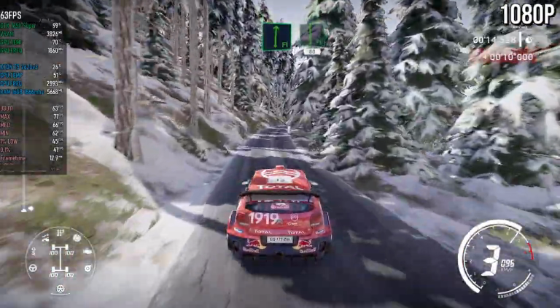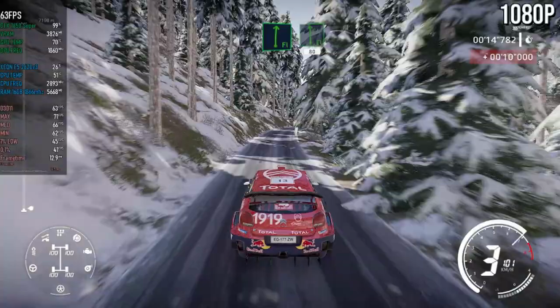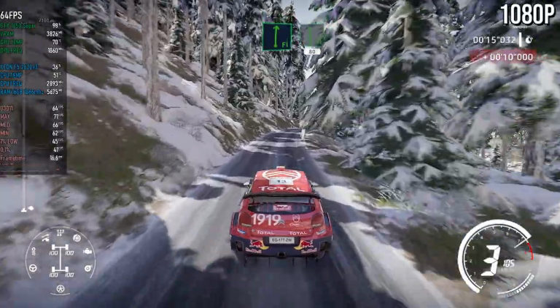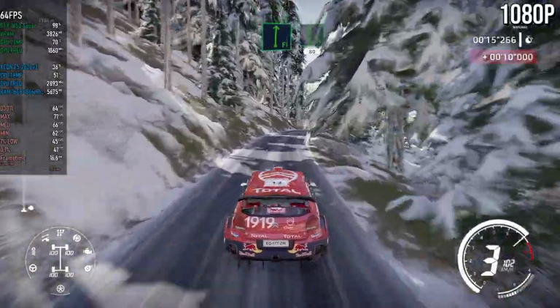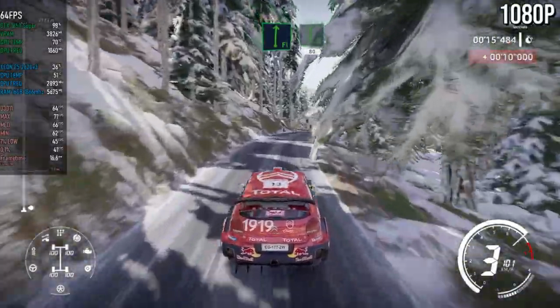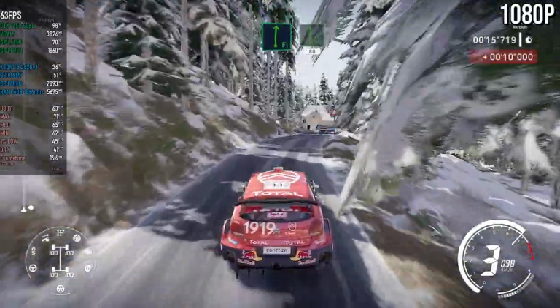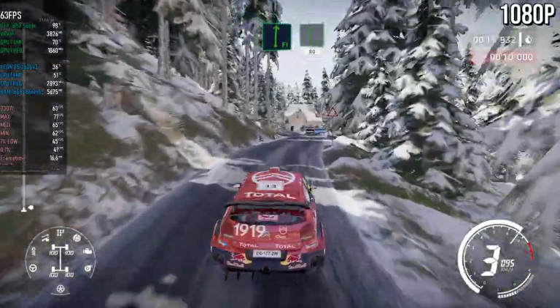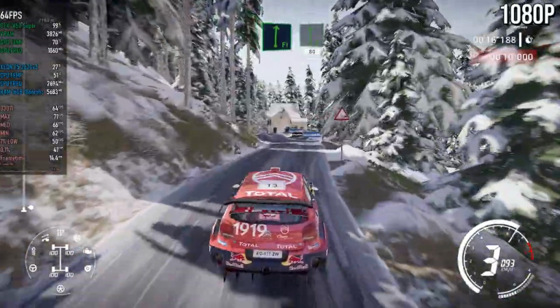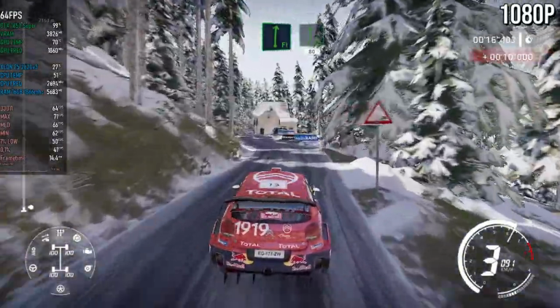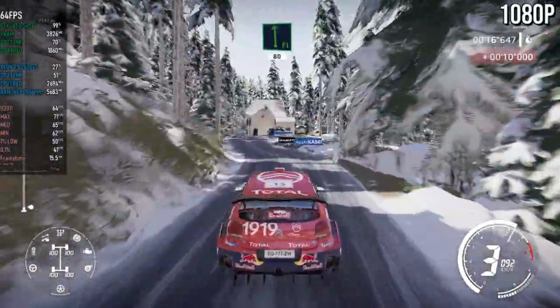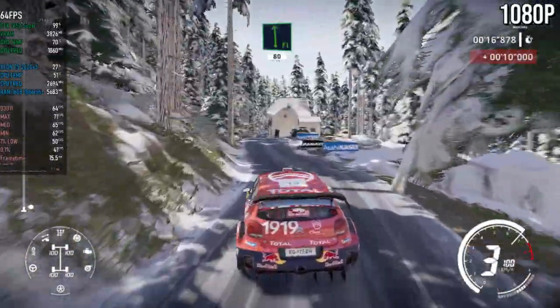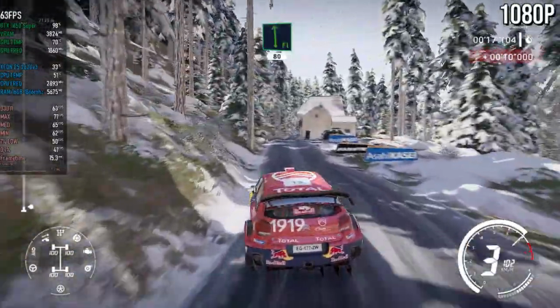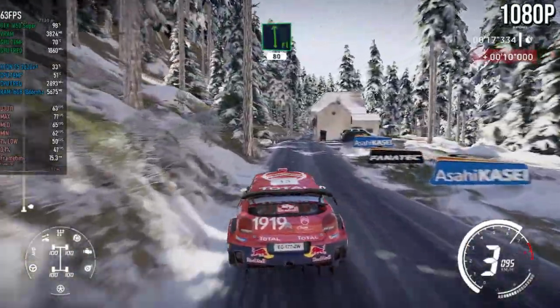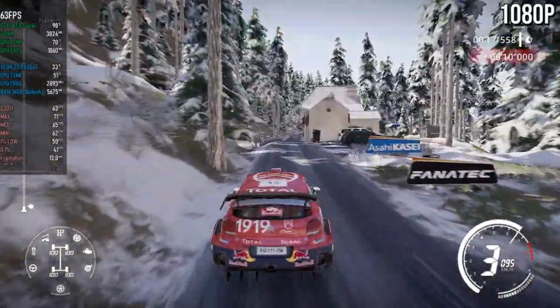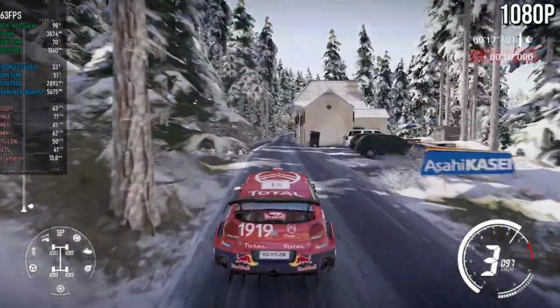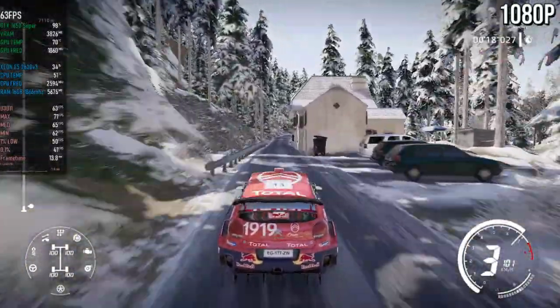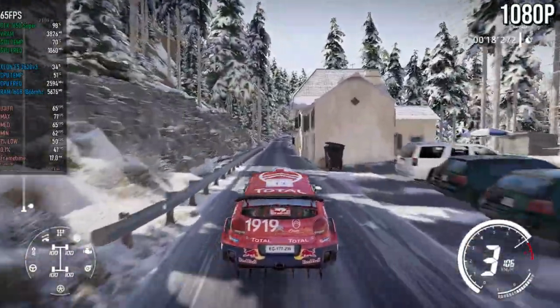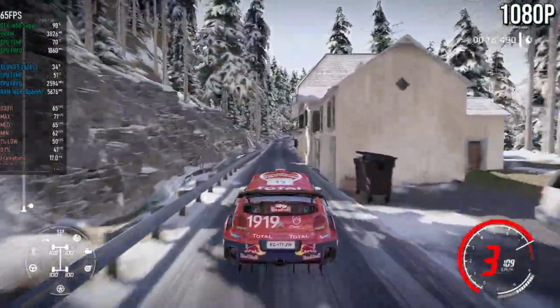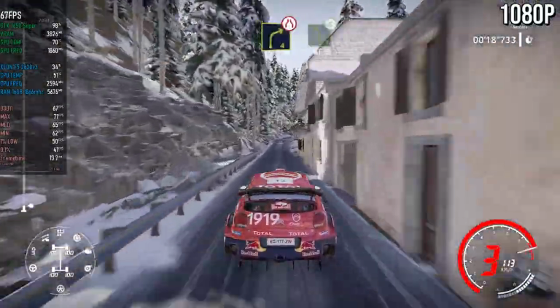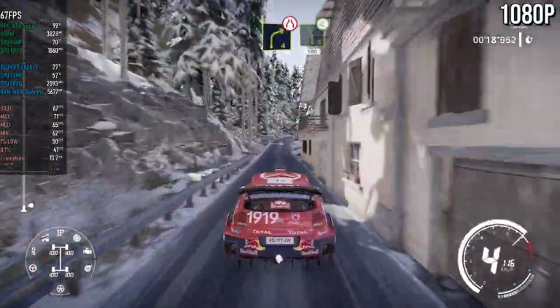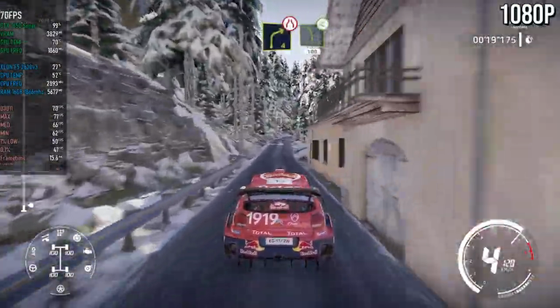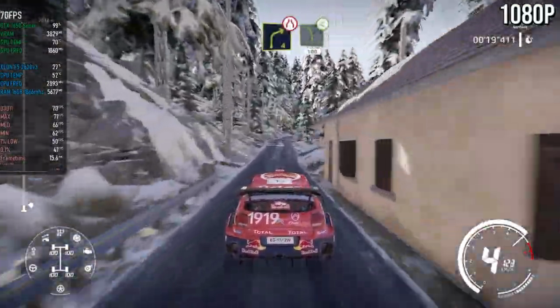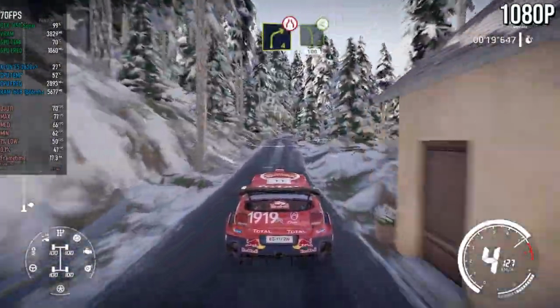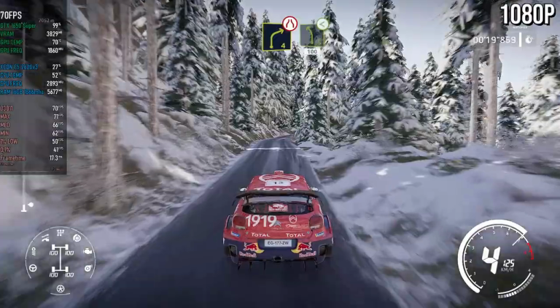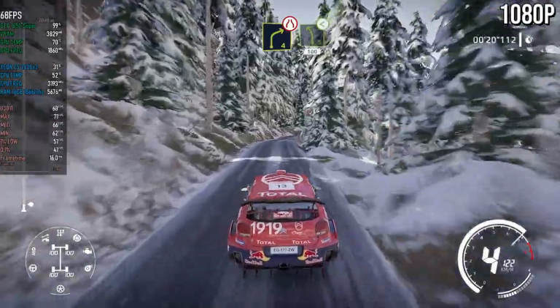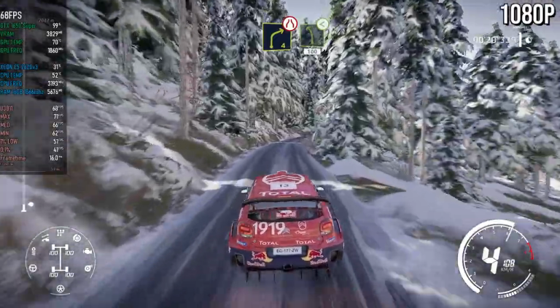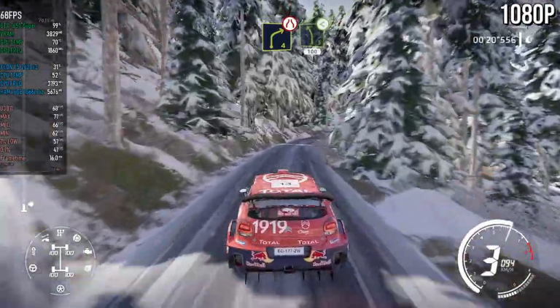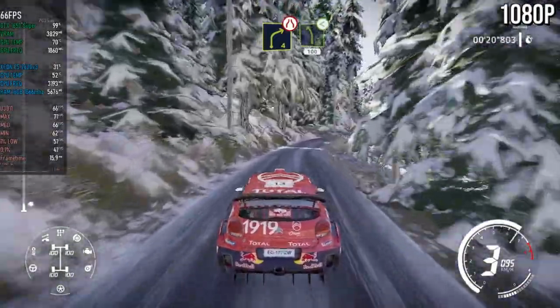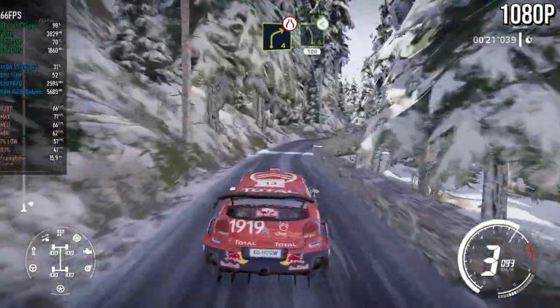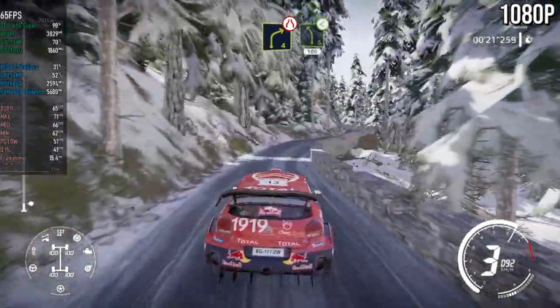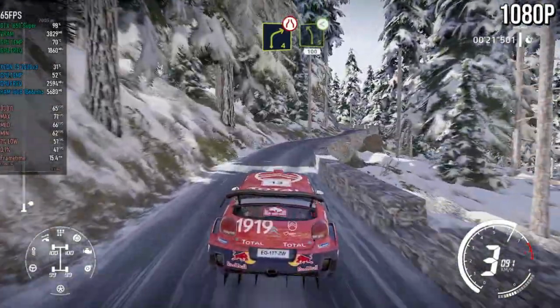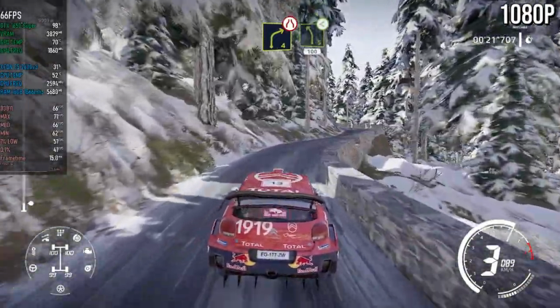Narrowed, 80. Caution, right four, narrowed, into left five, opens long, 100.